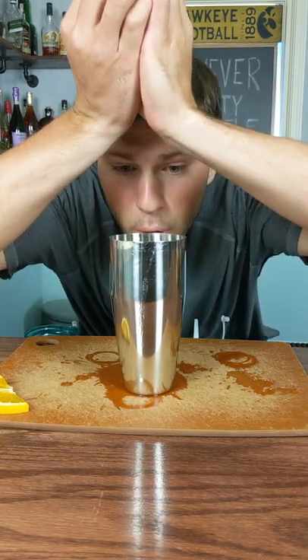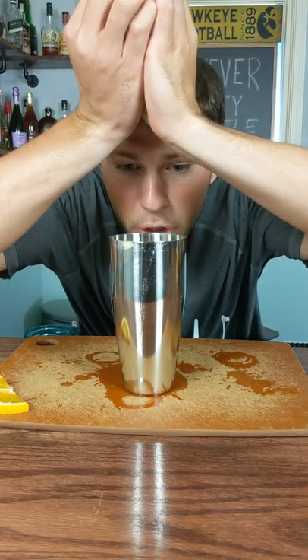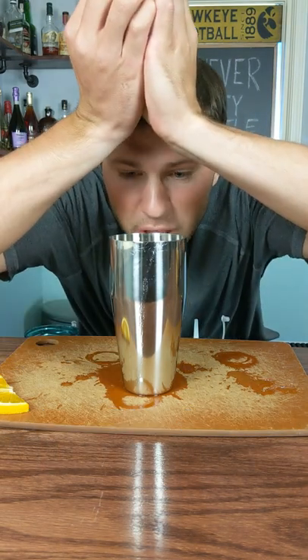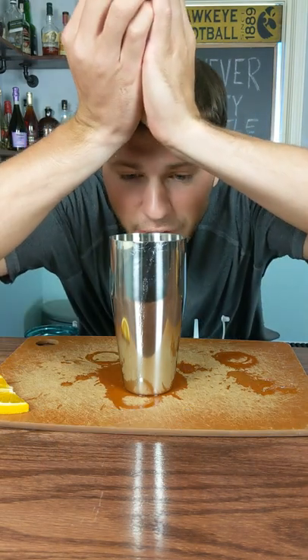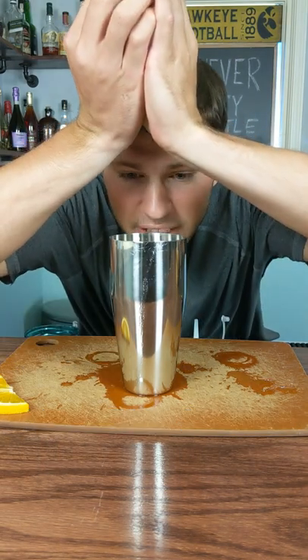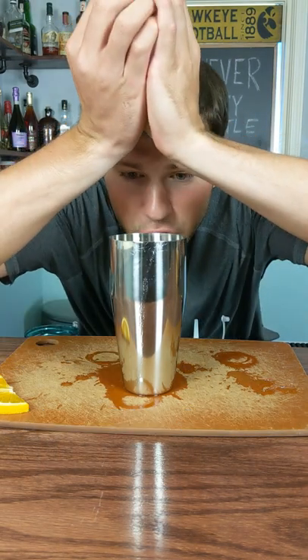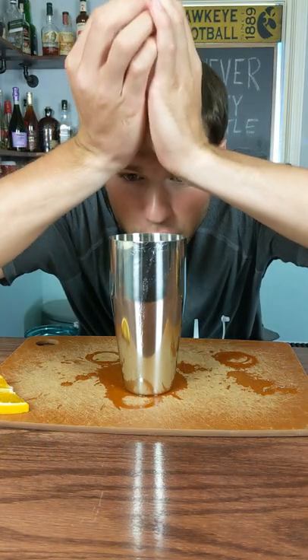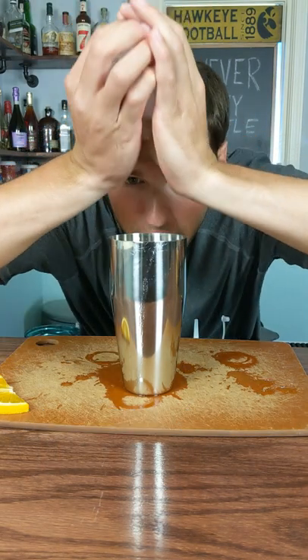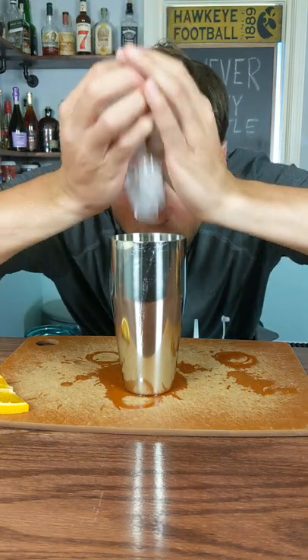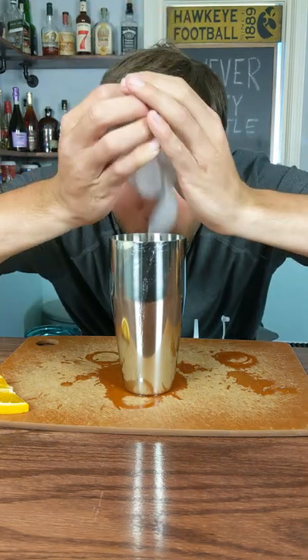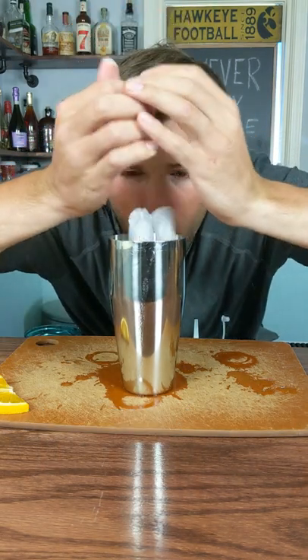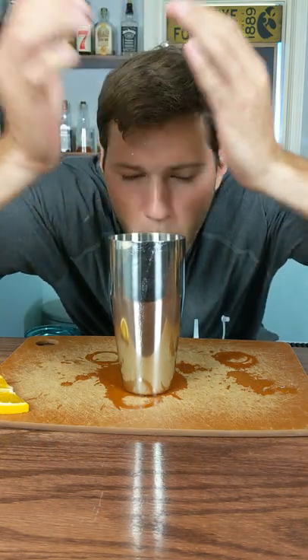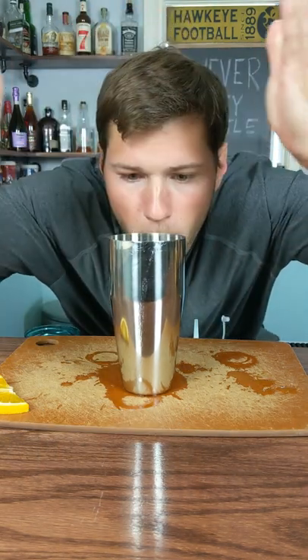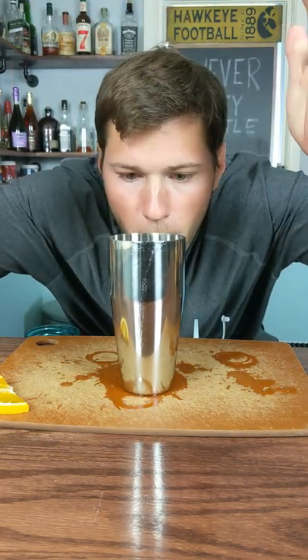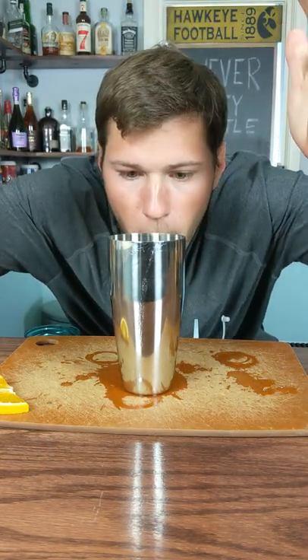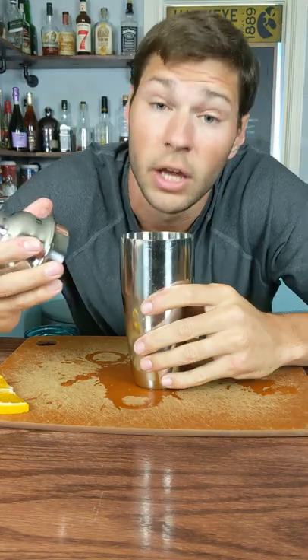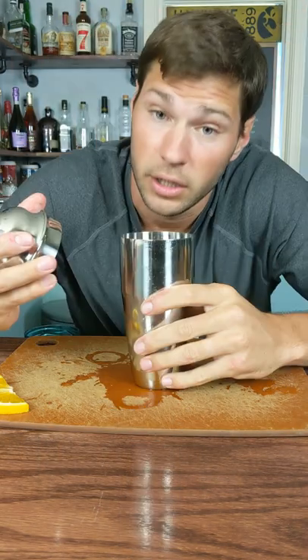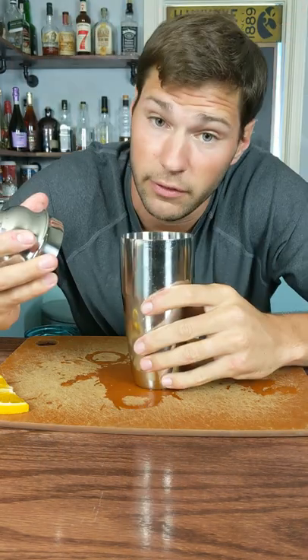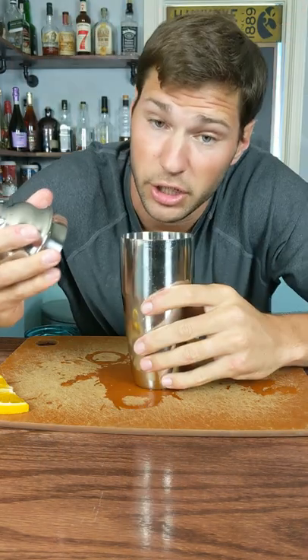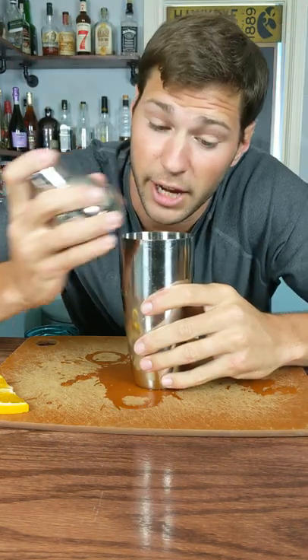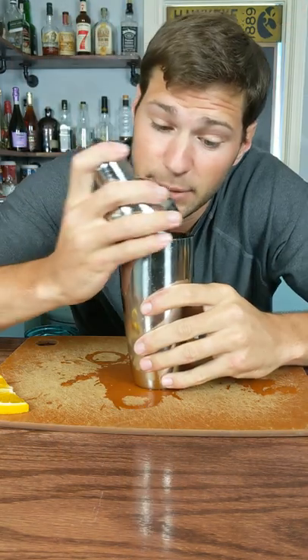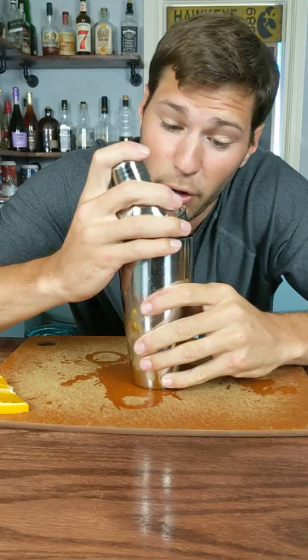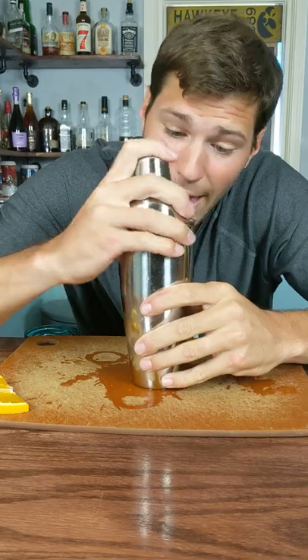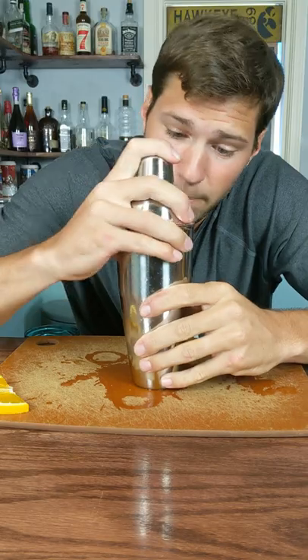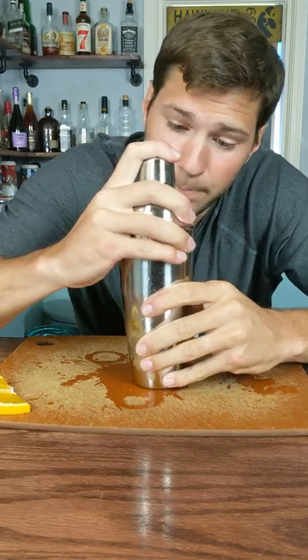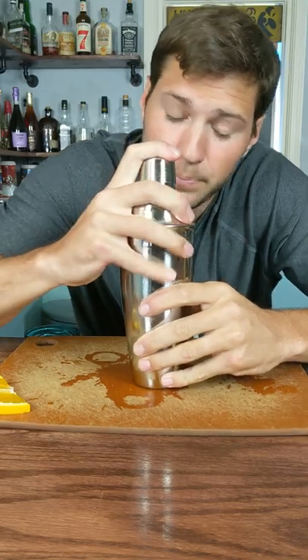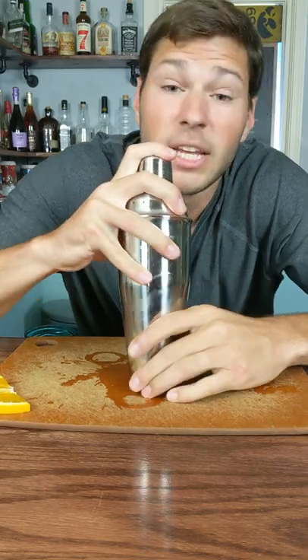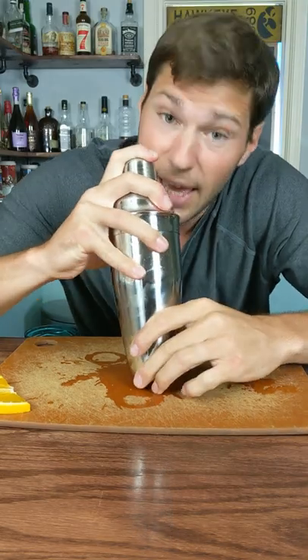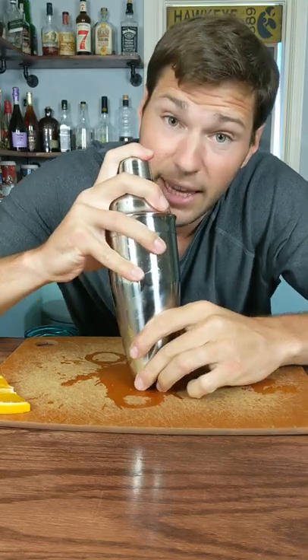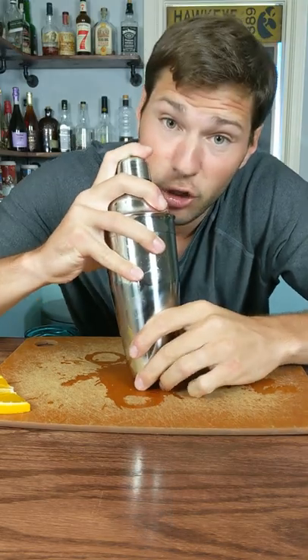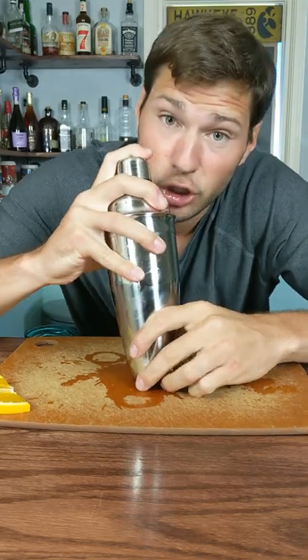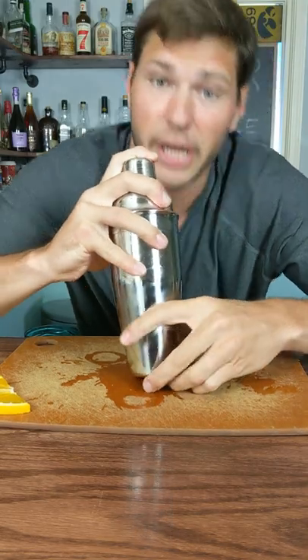Put a bunch of ice into your shaker. Give your tin a nice little hat and give it a good shake.